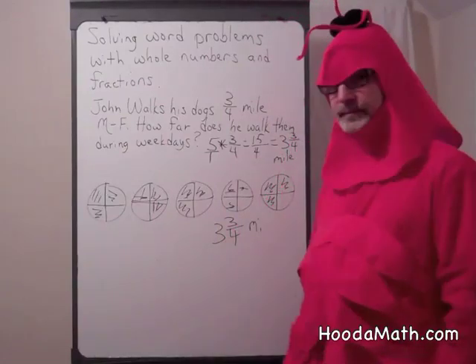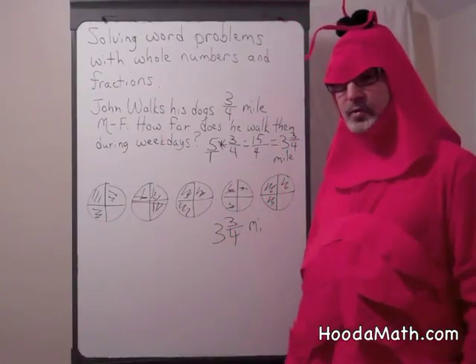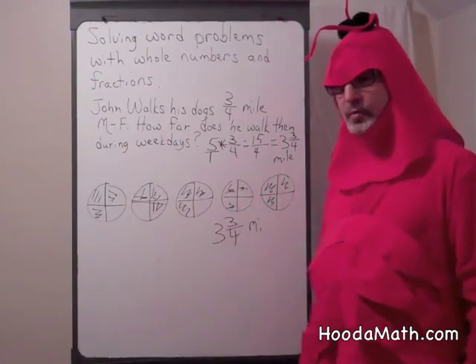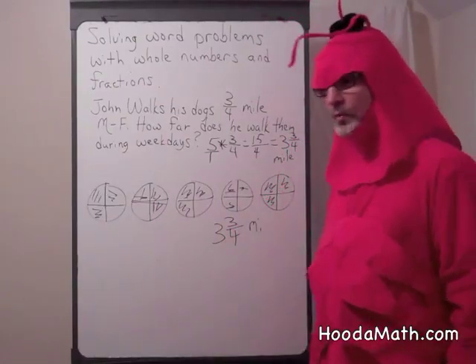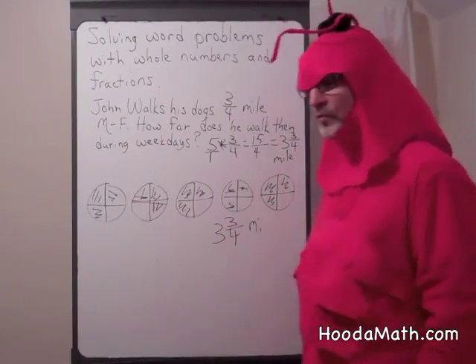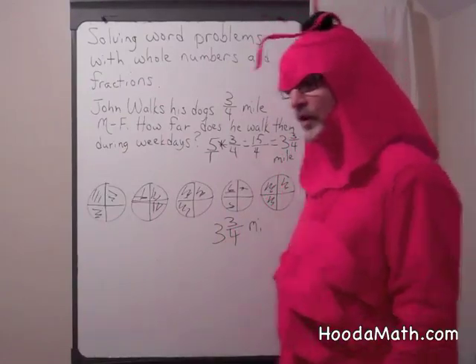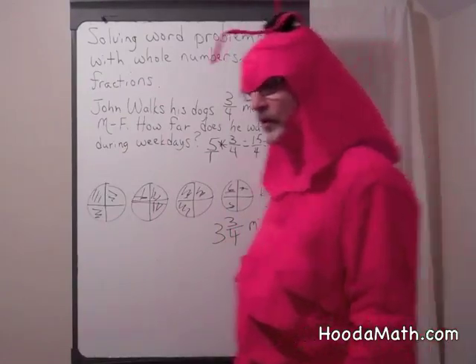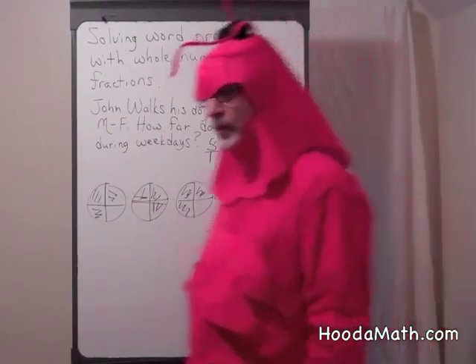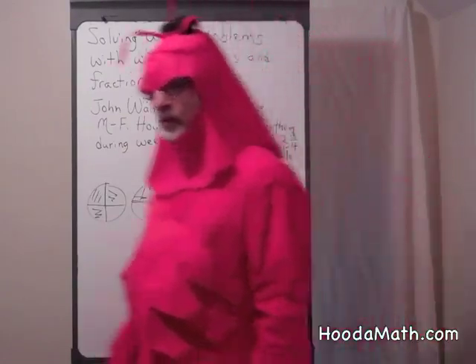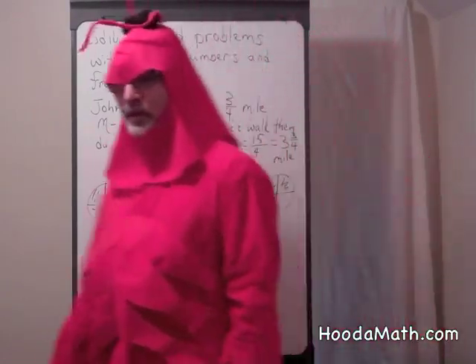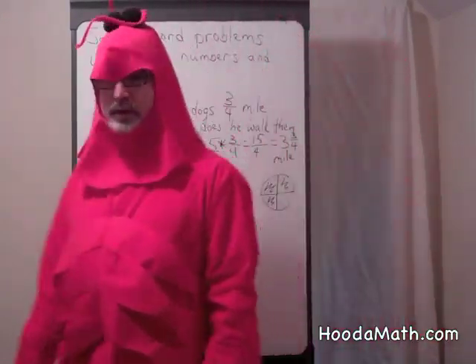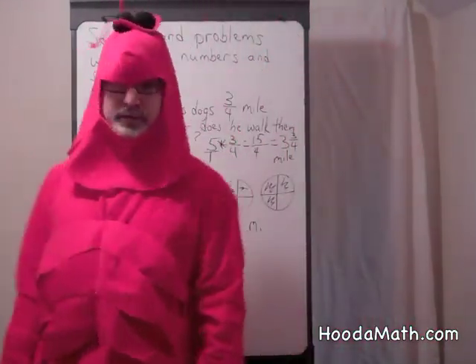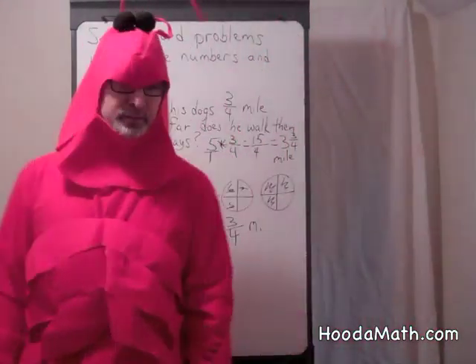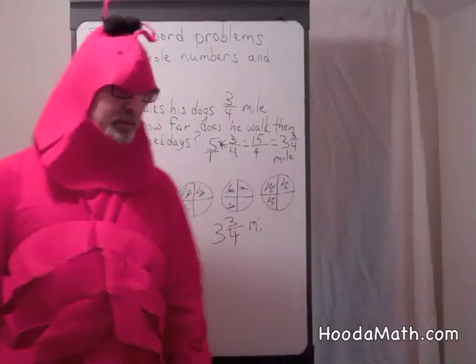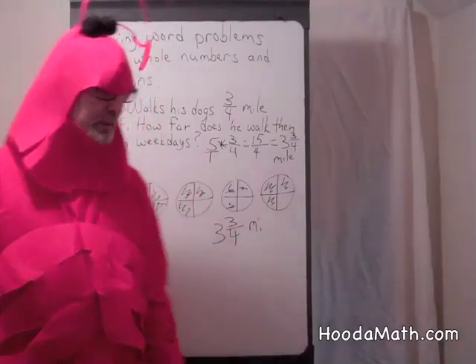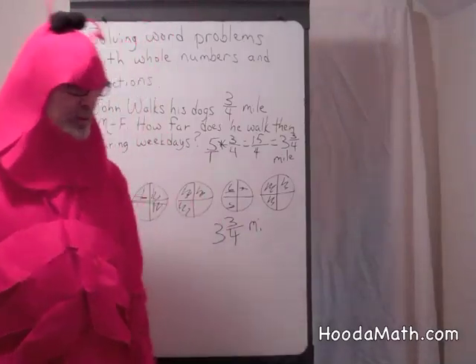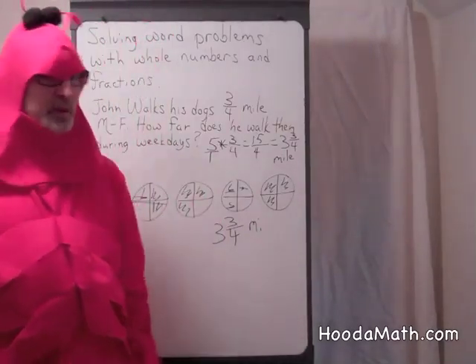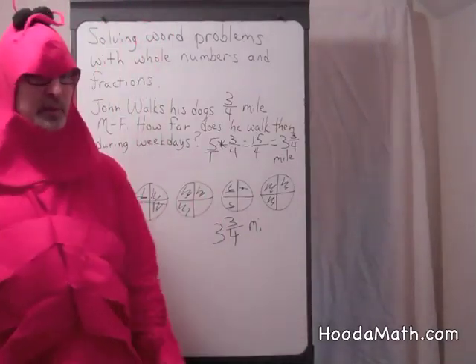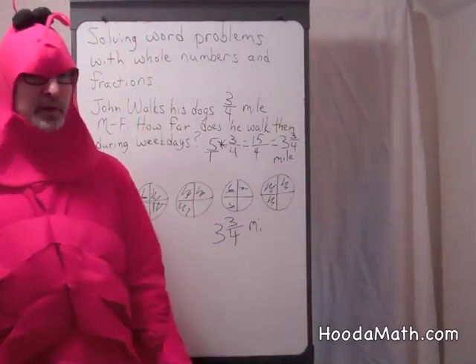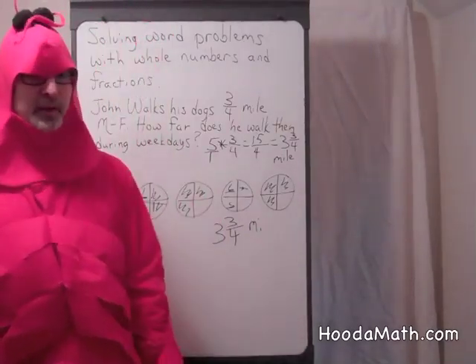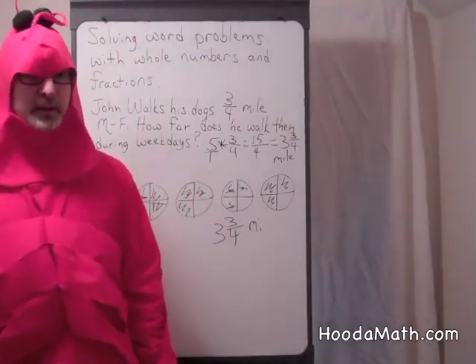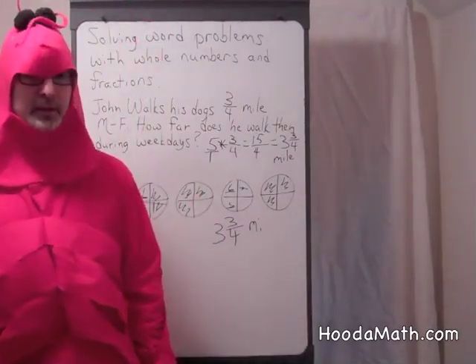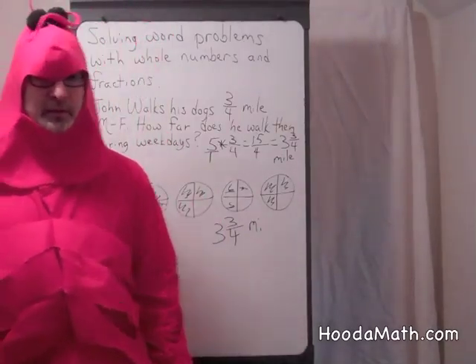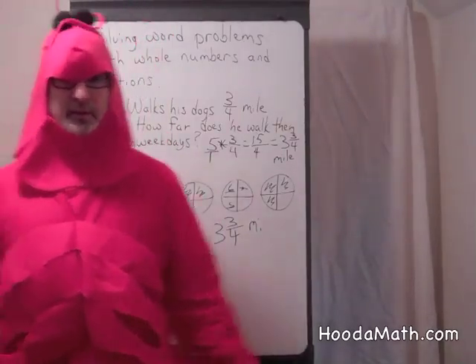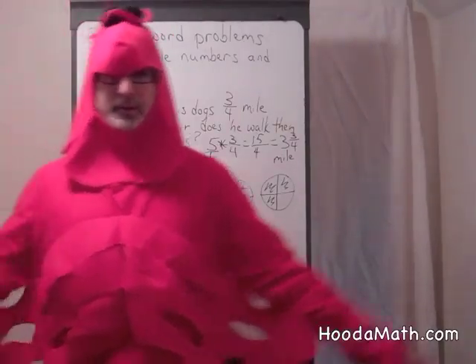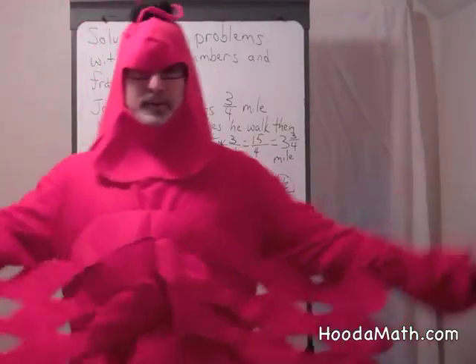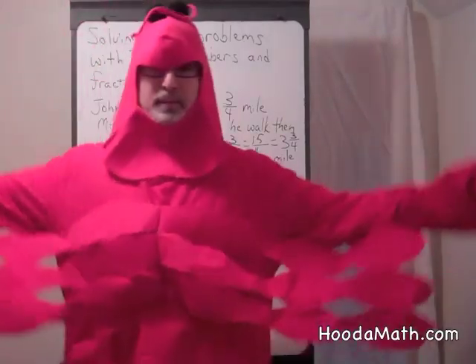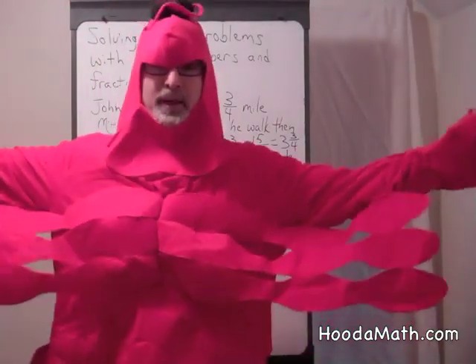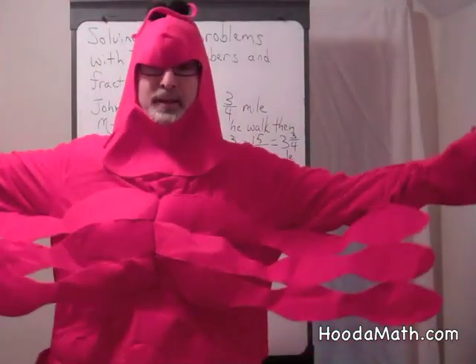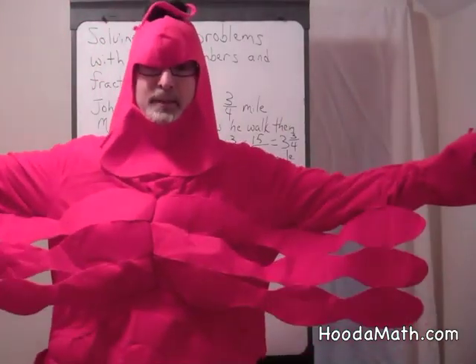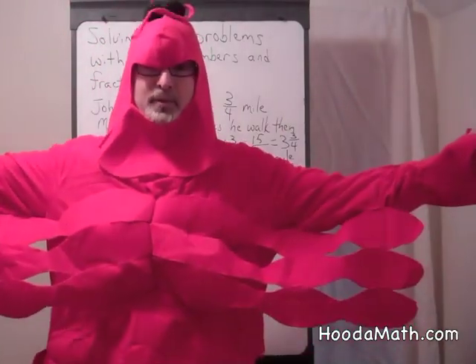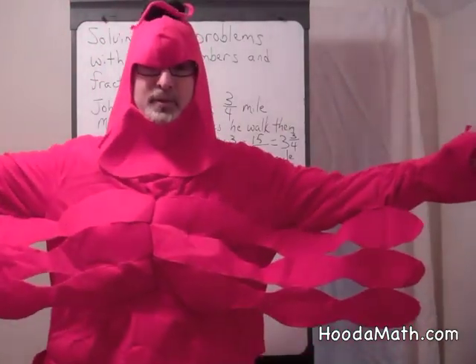You're doing very, very well. You must be becoming math lobsters.